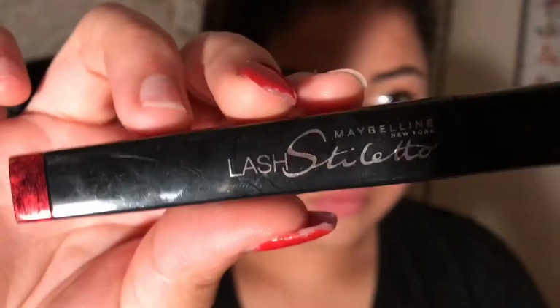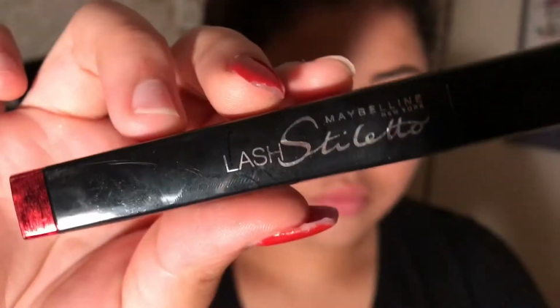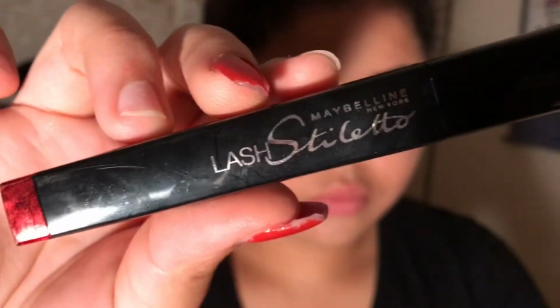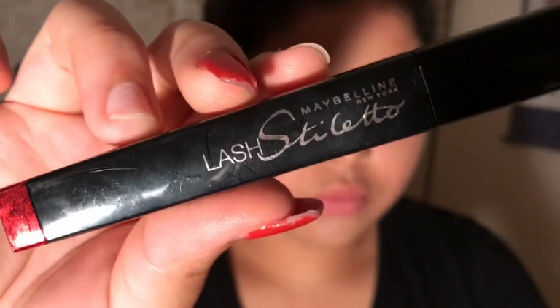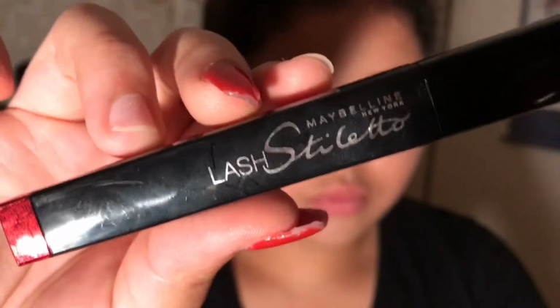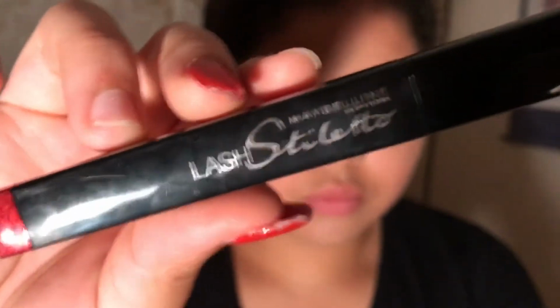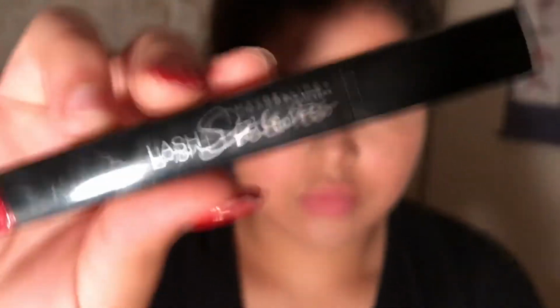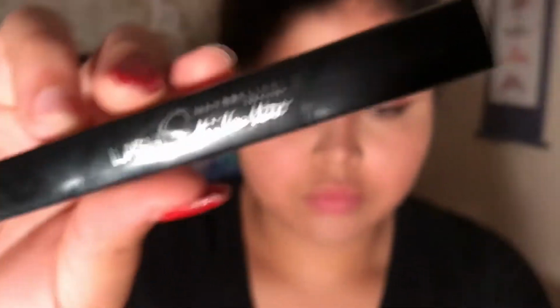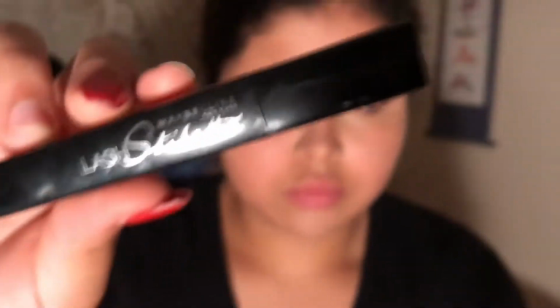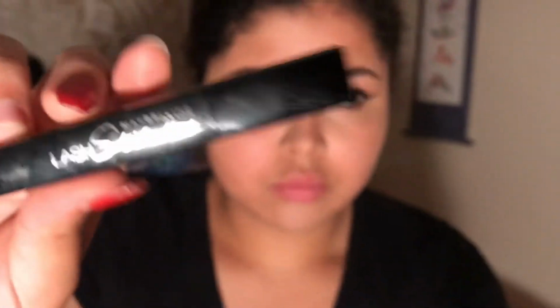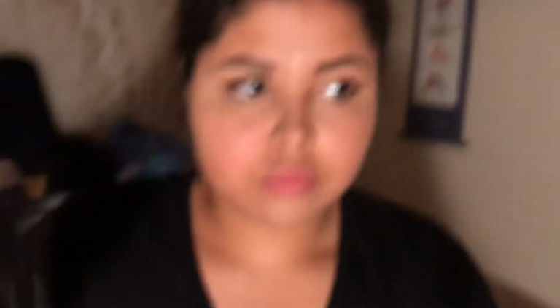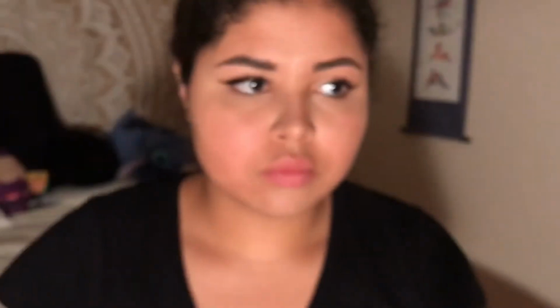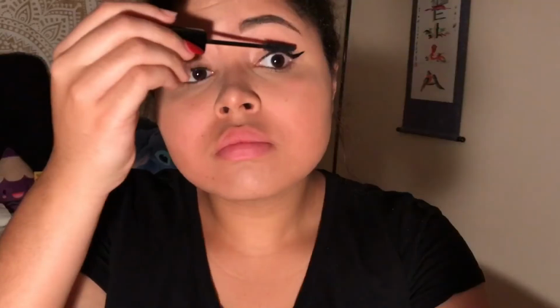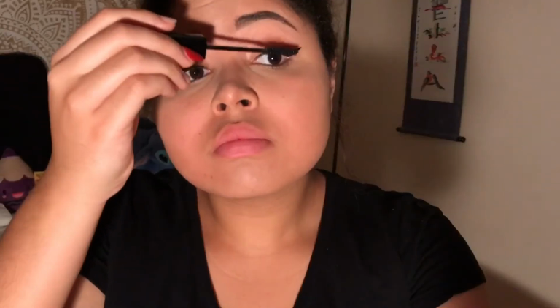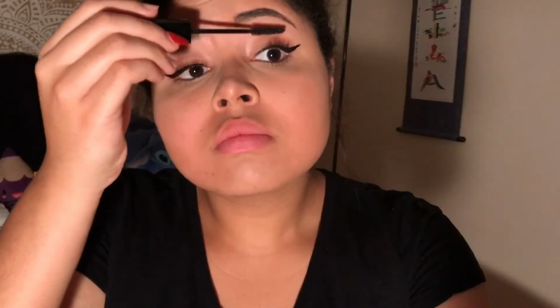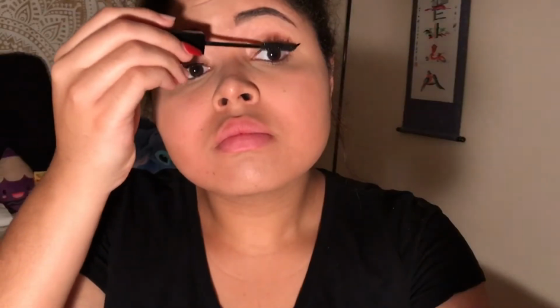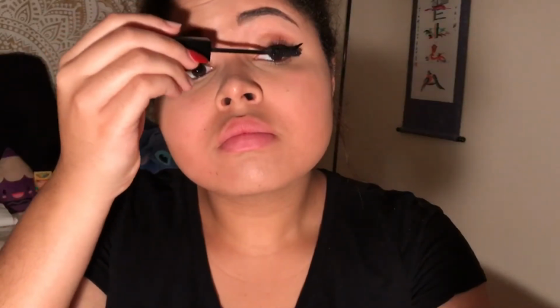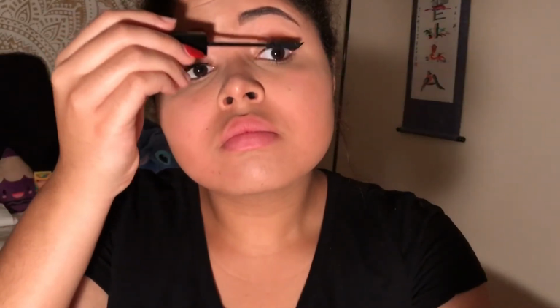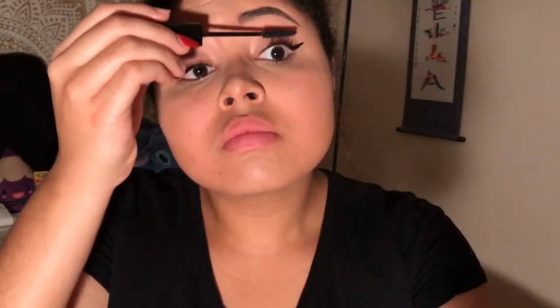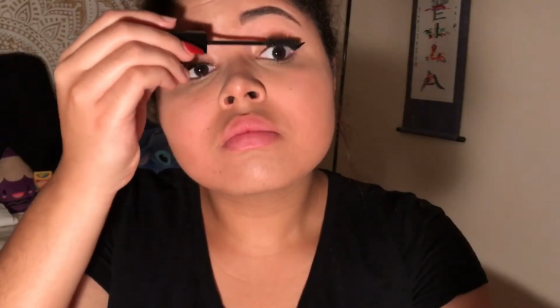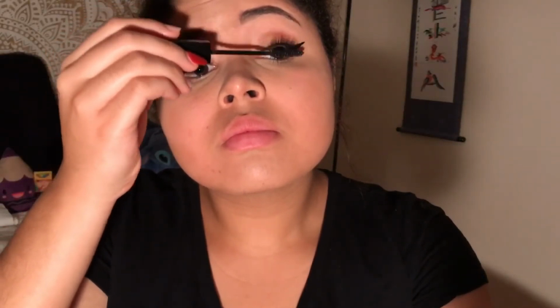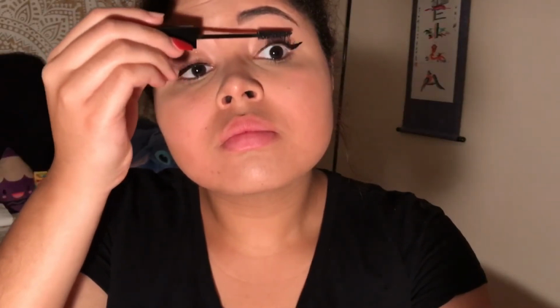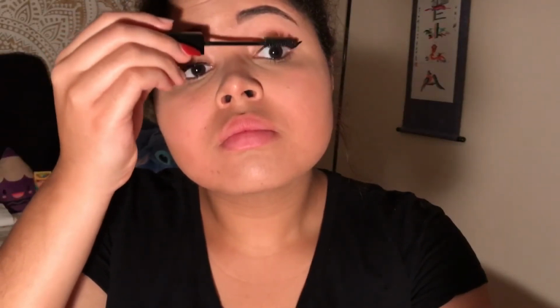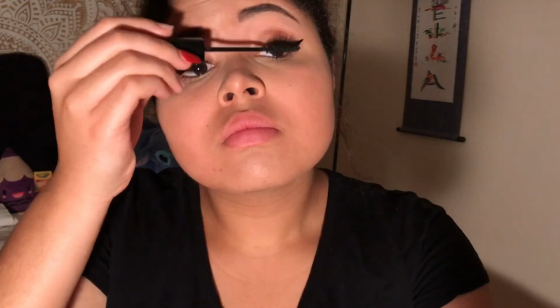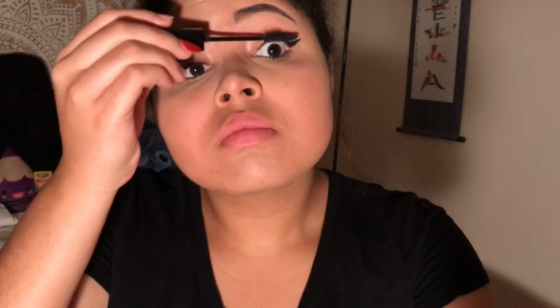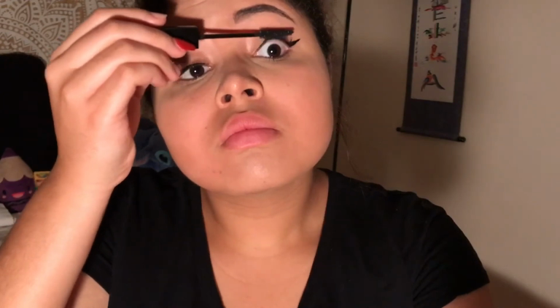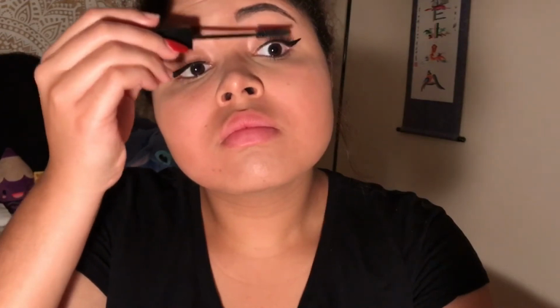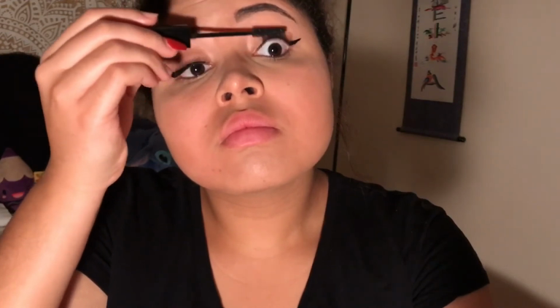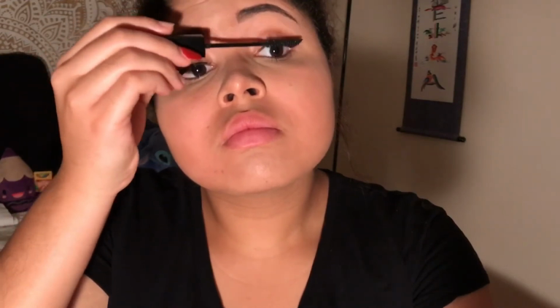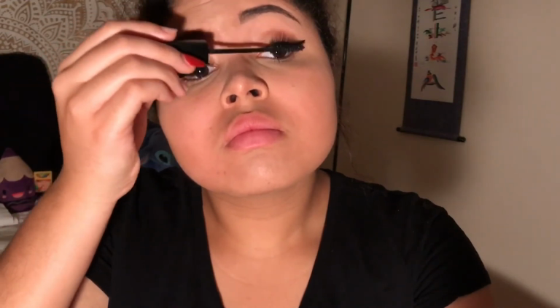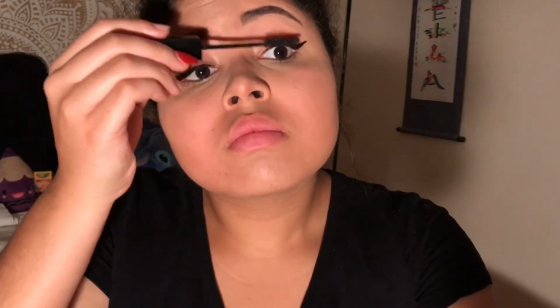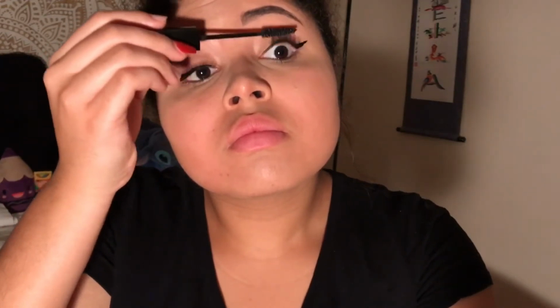Now taking Maybelline's Lash Stiletto Mascara, I'm going to put that all over my bottom lashes.